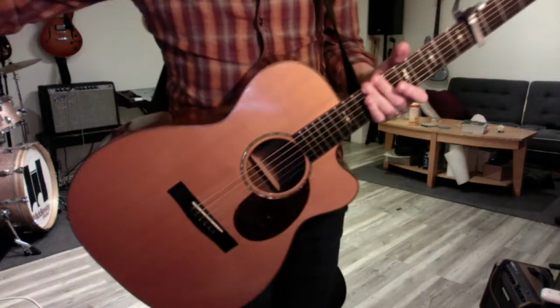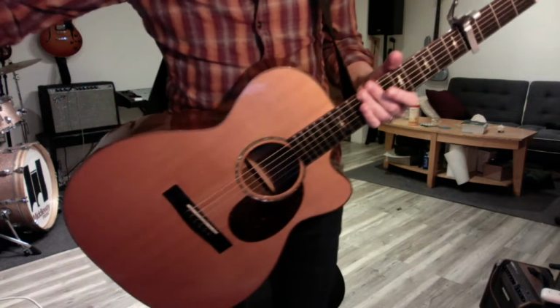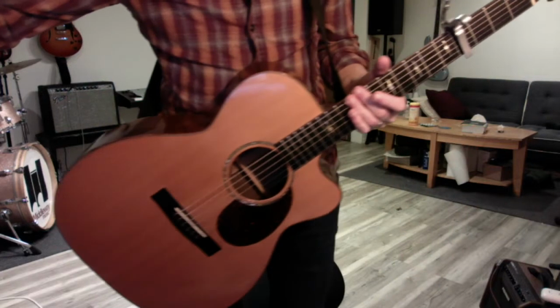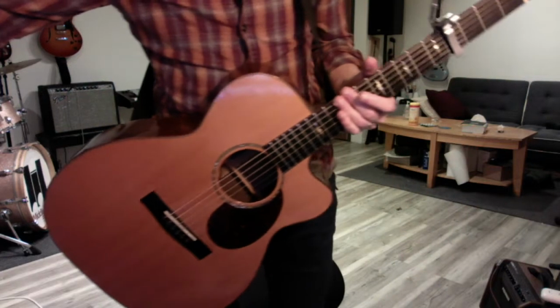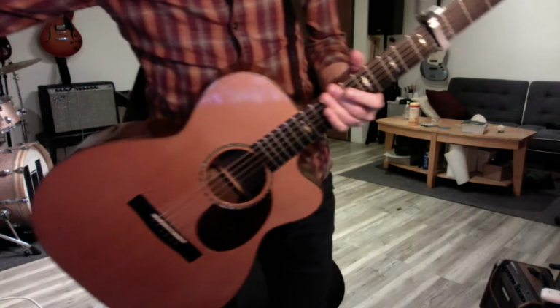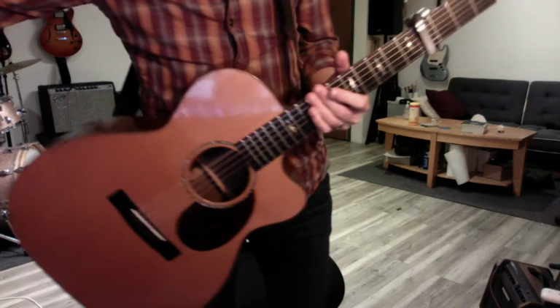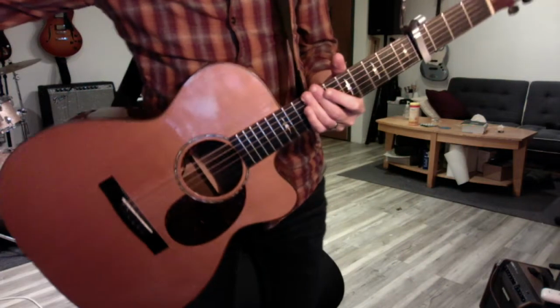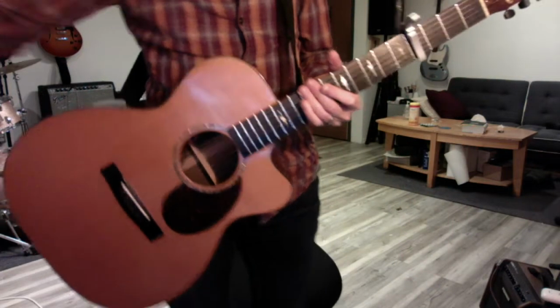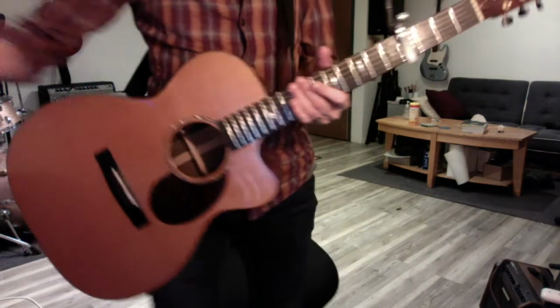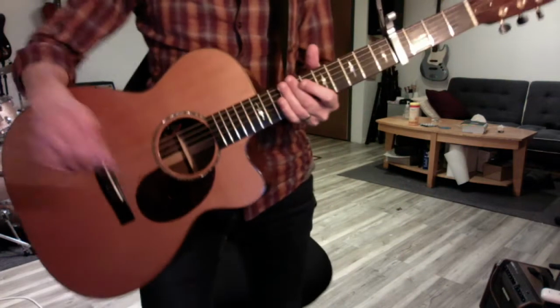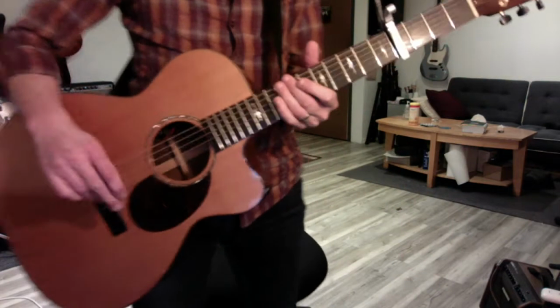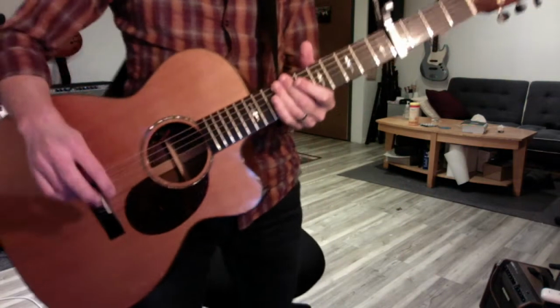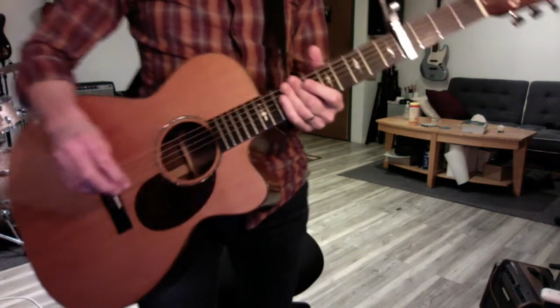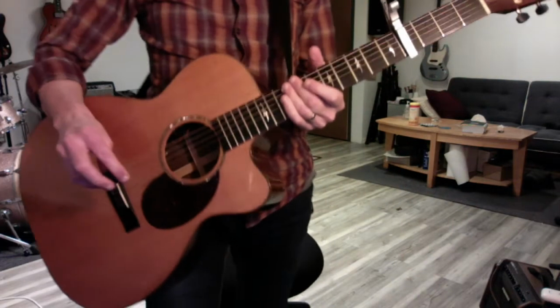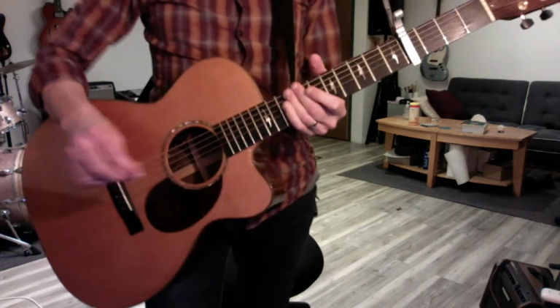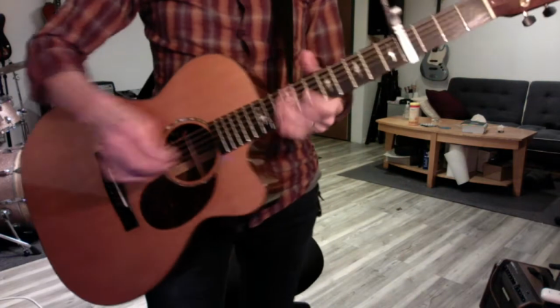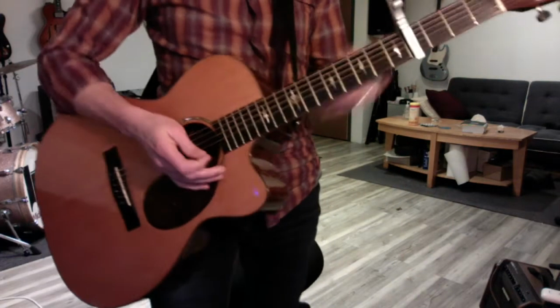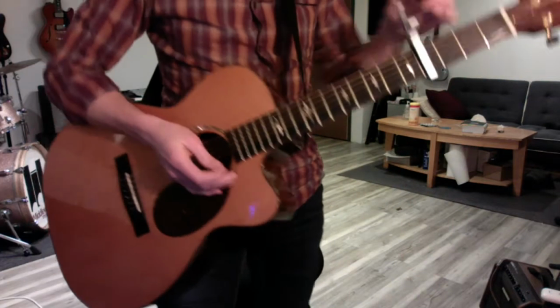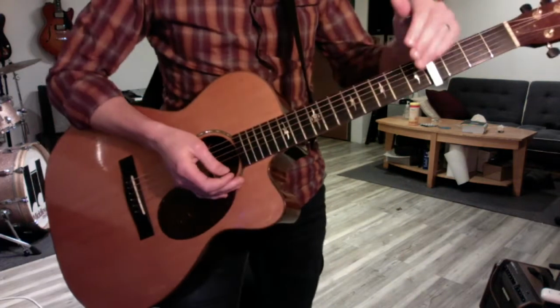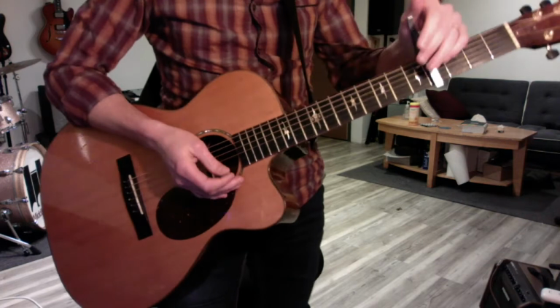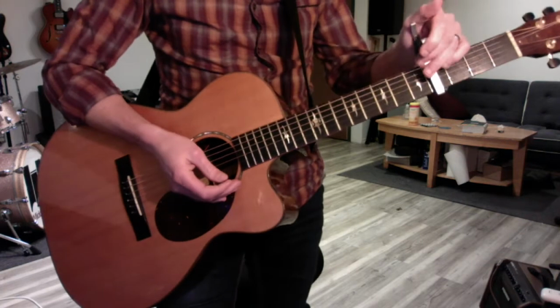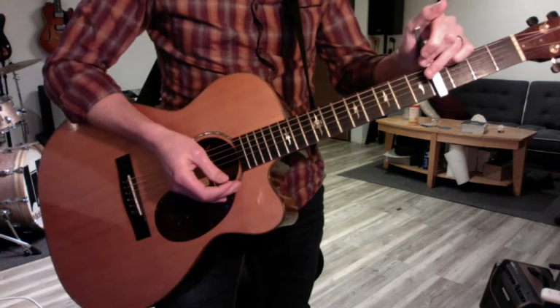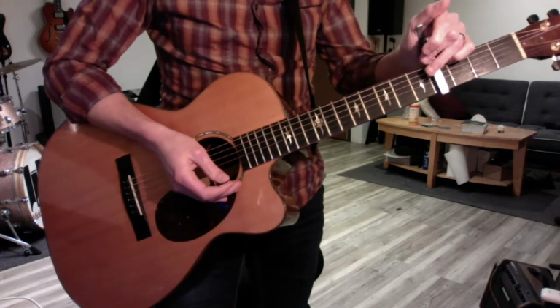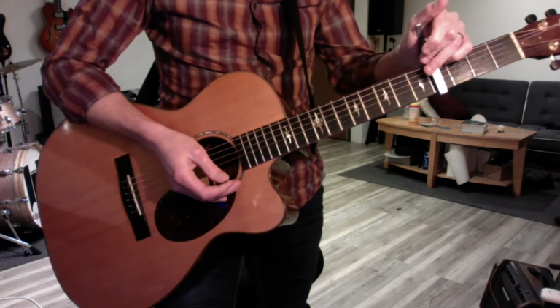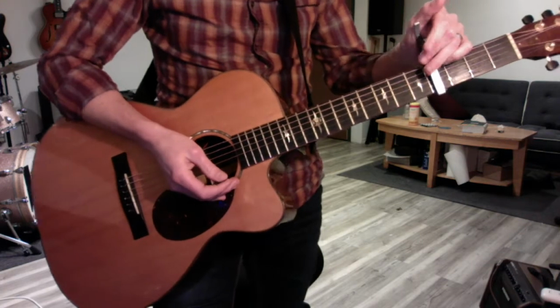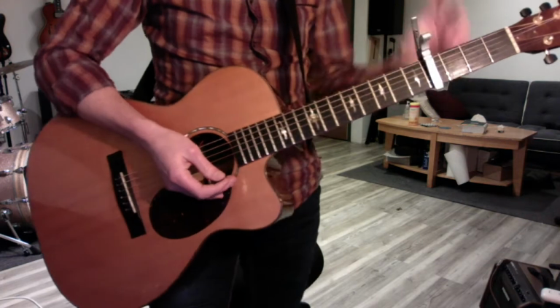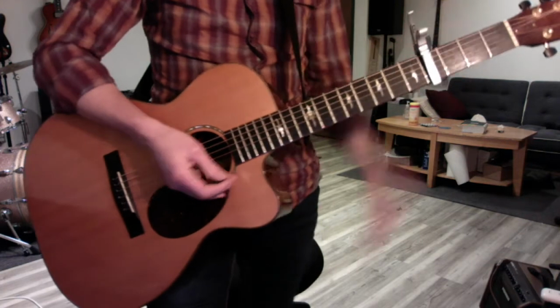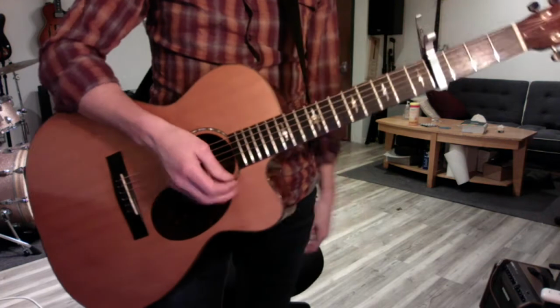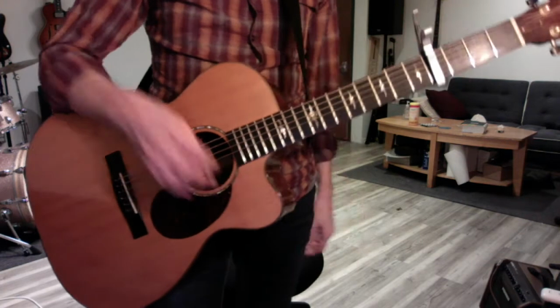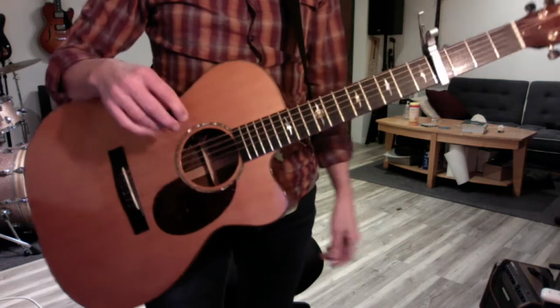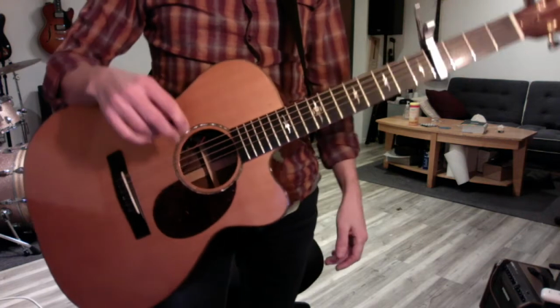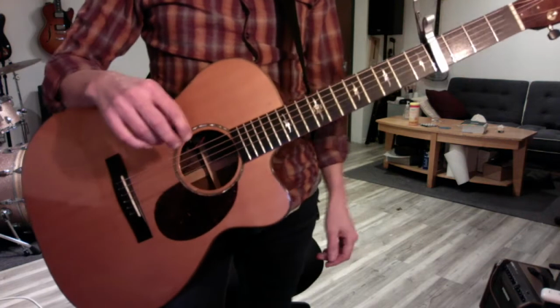Here are the things to work on this week for God Only Knows. First of all, we move the capo to four to give your voice a little bit more wiggle room.